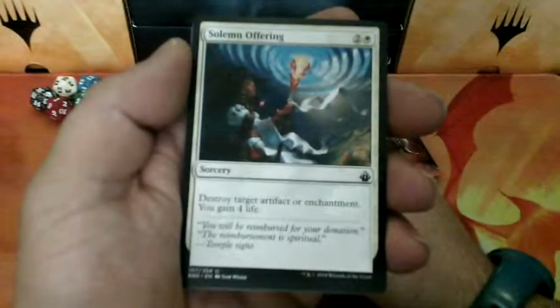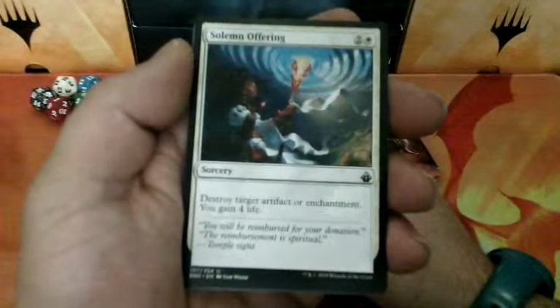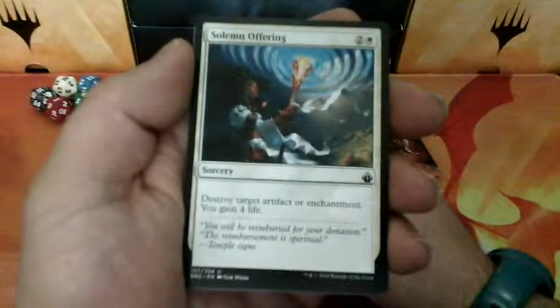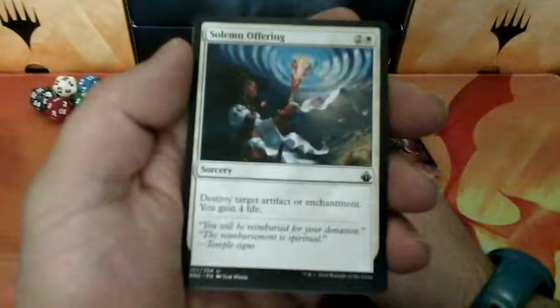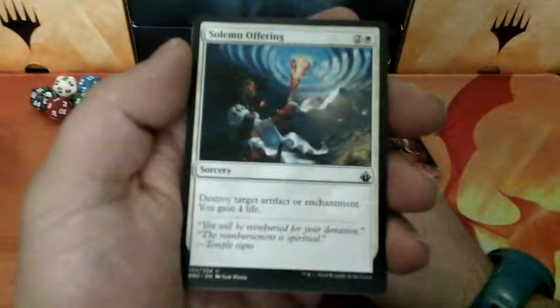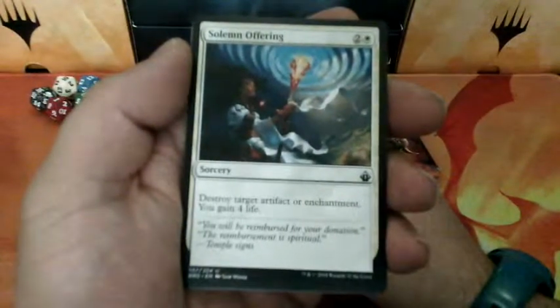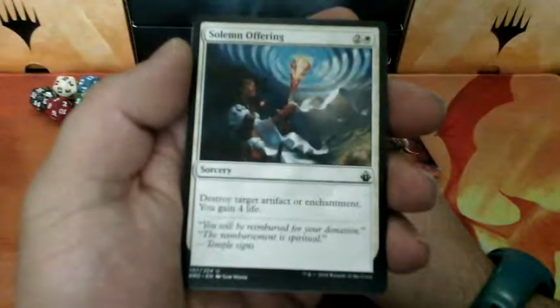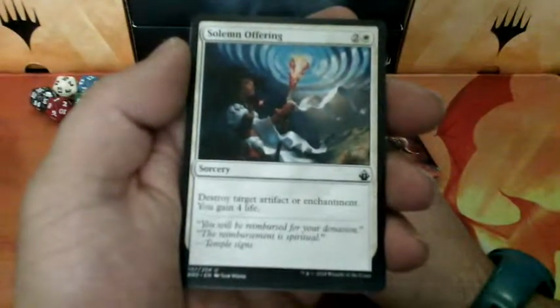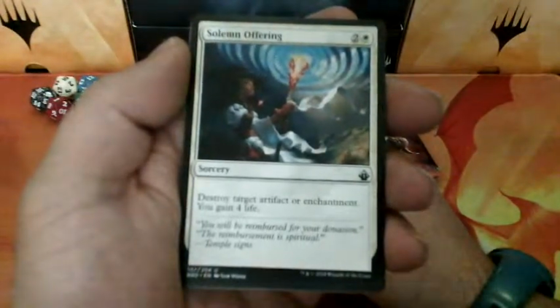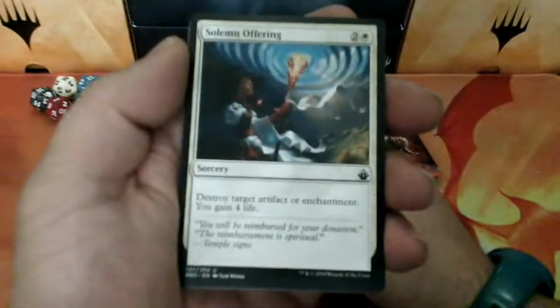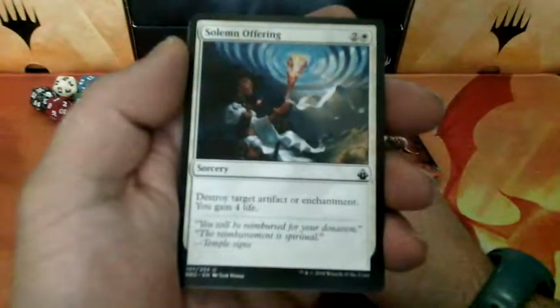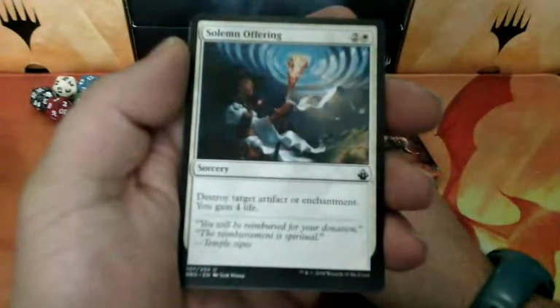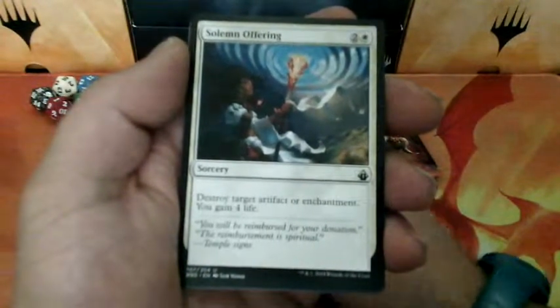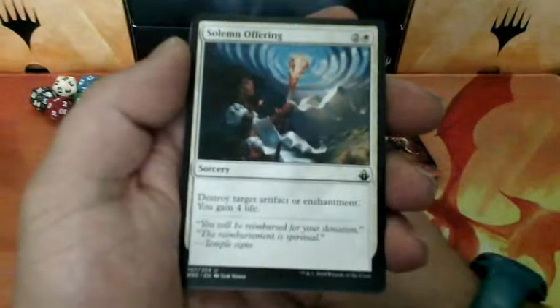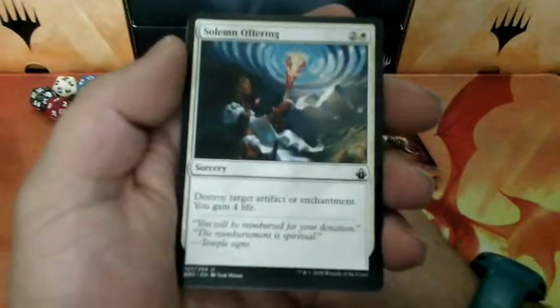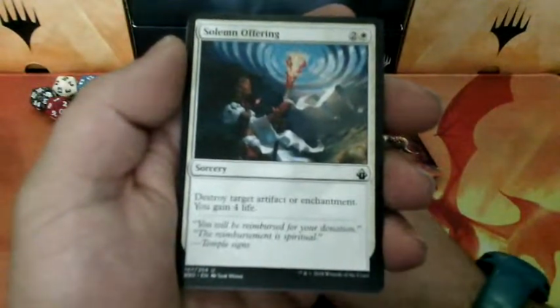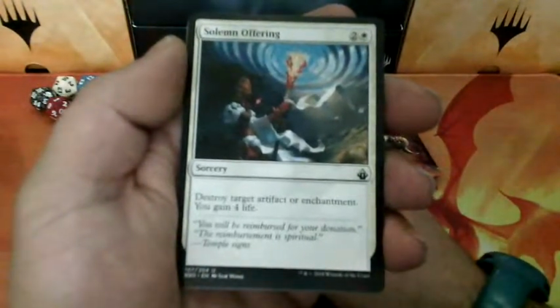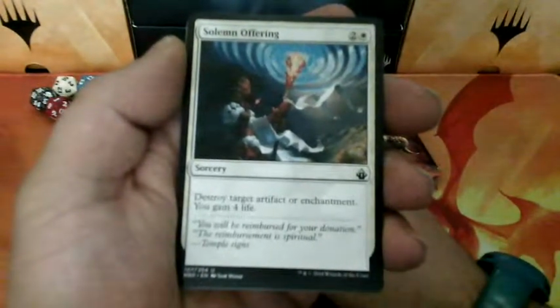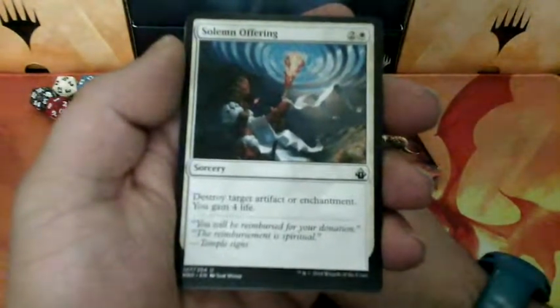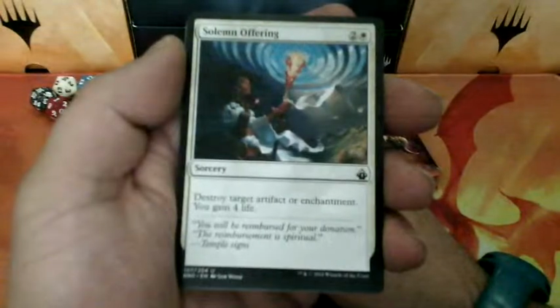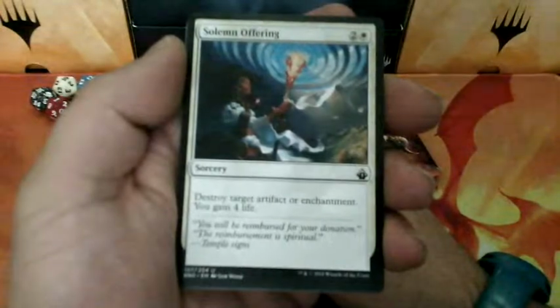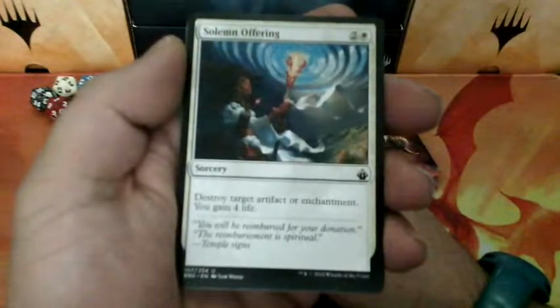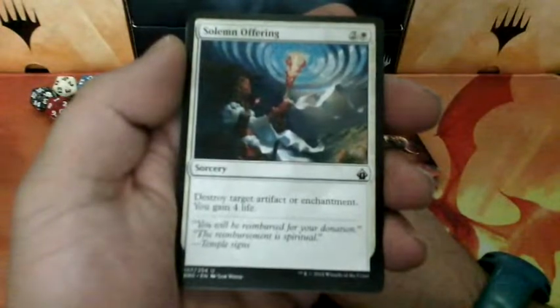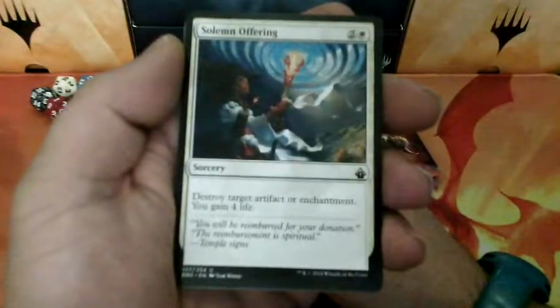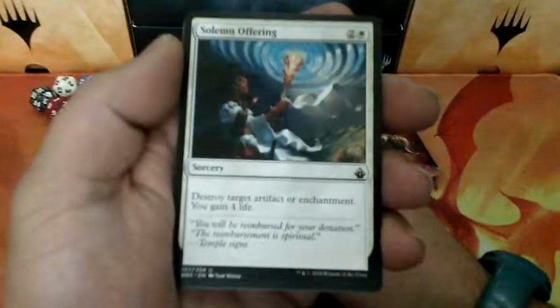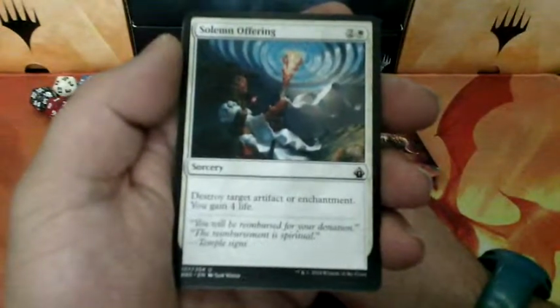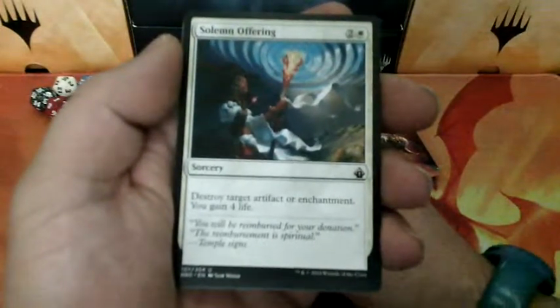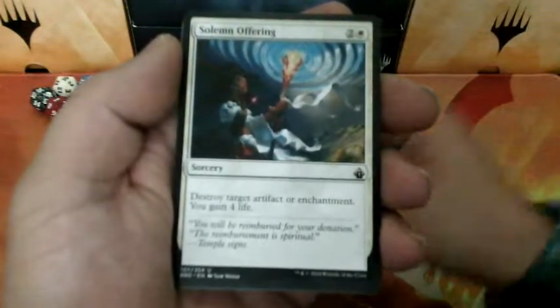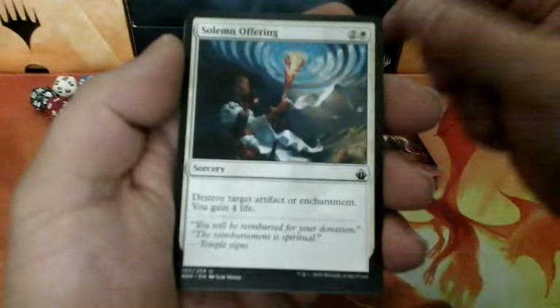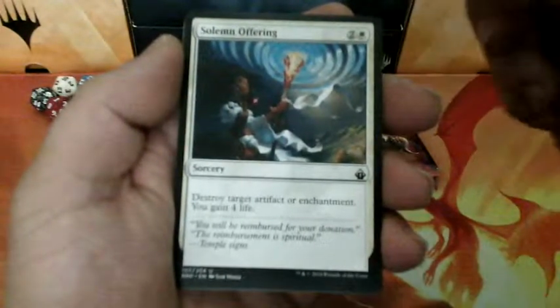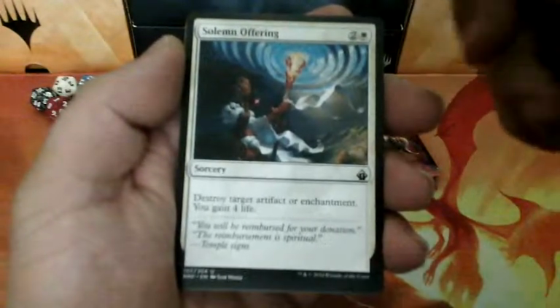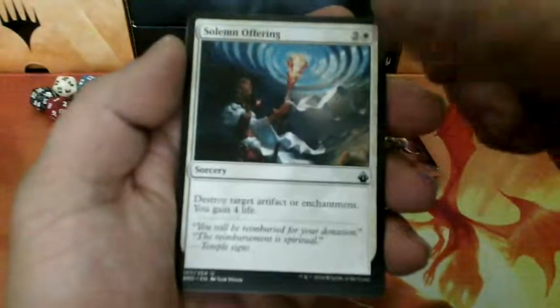Solemn Offering, three drops. Destroy target artifact or enchantment and you gain four life.